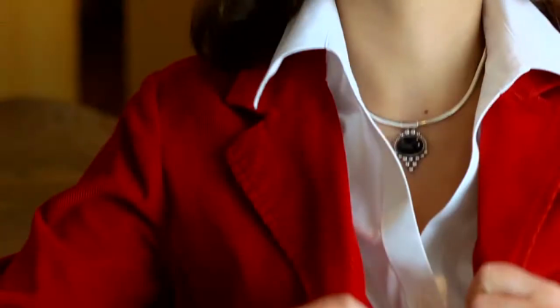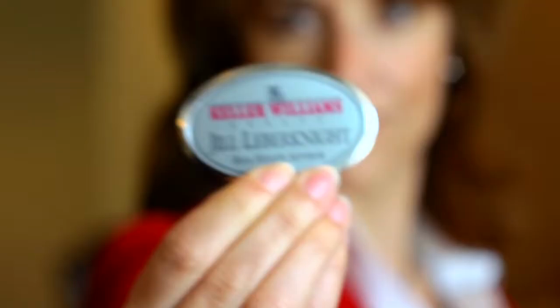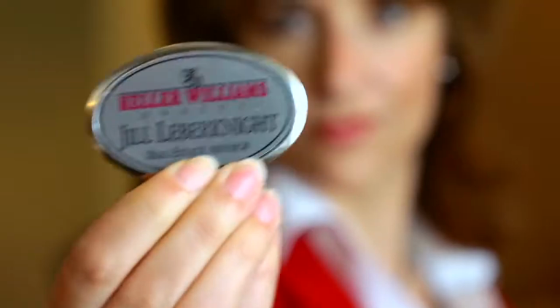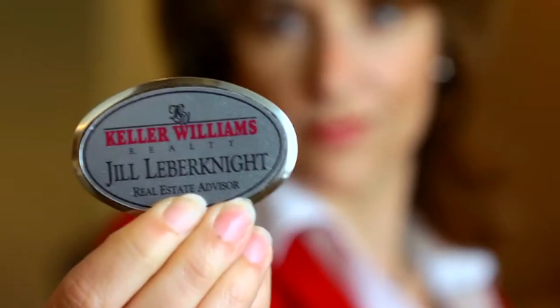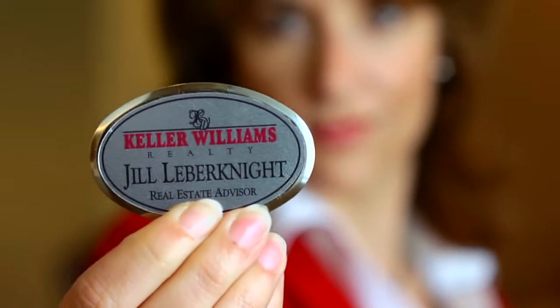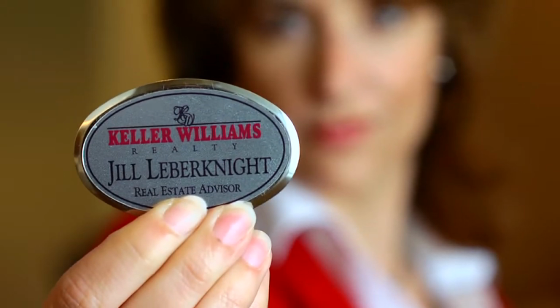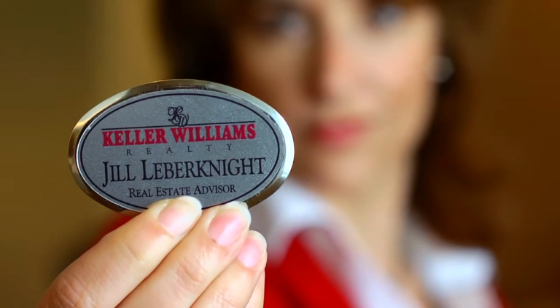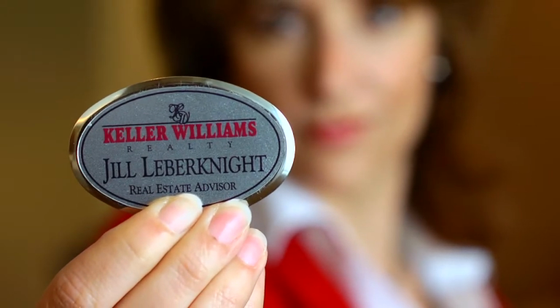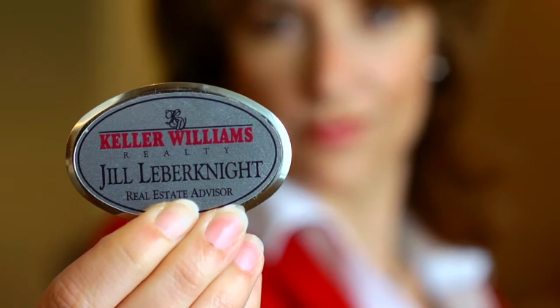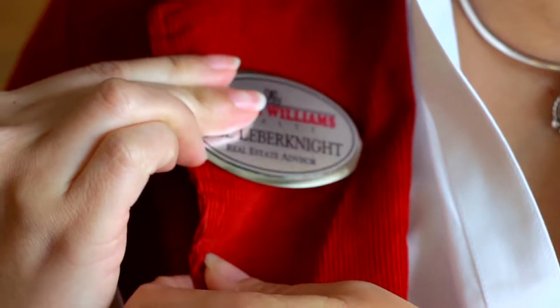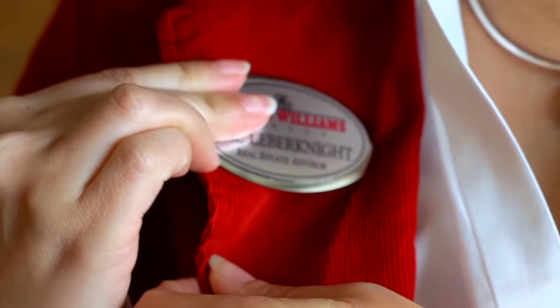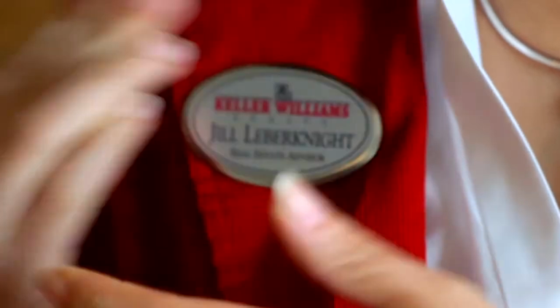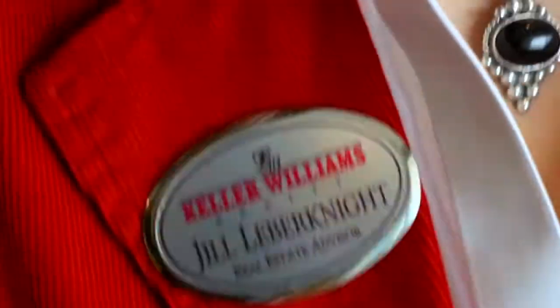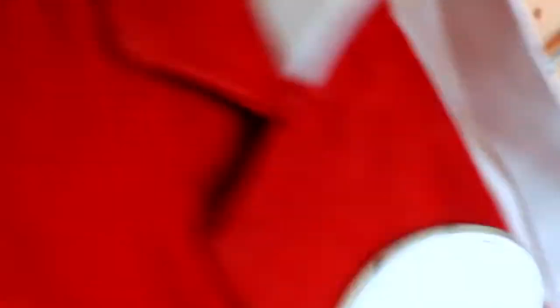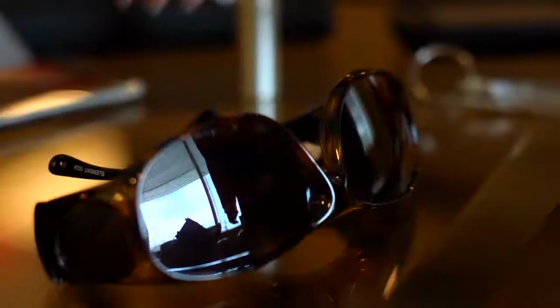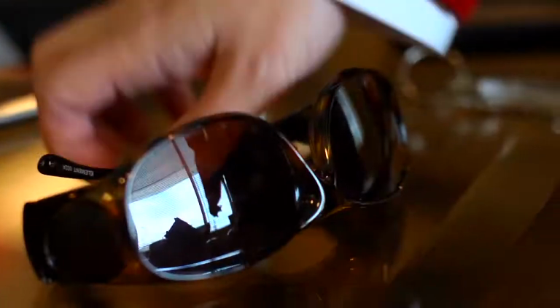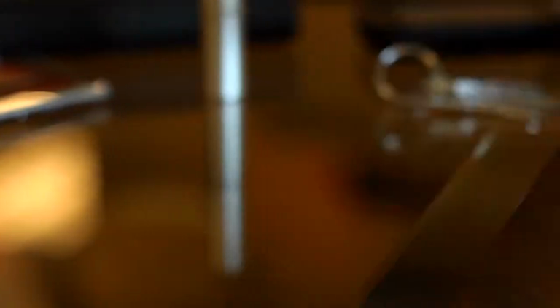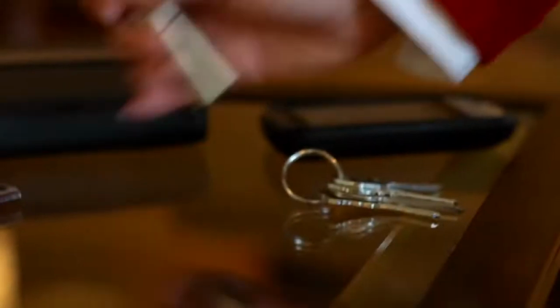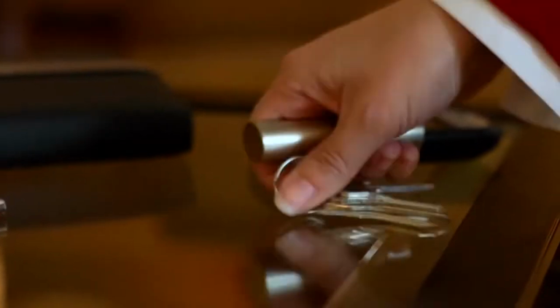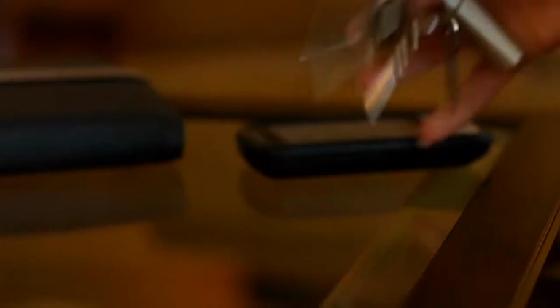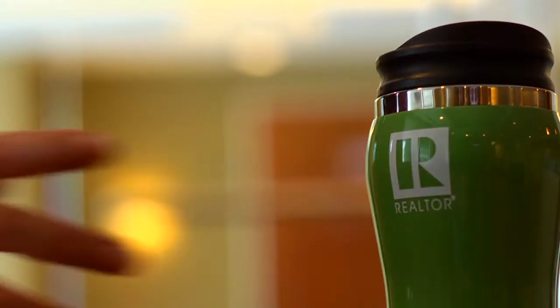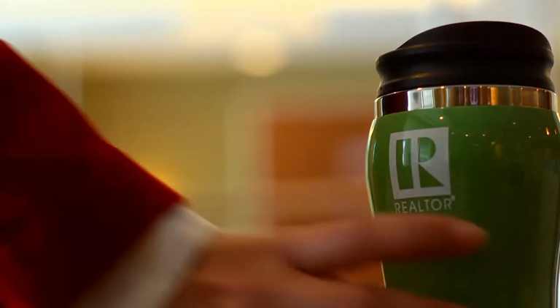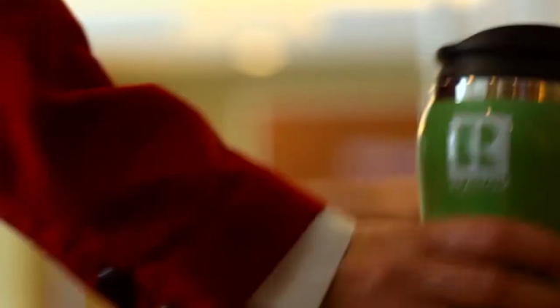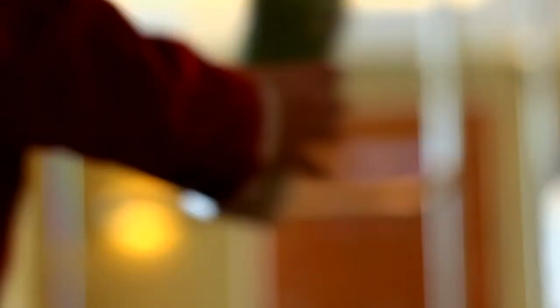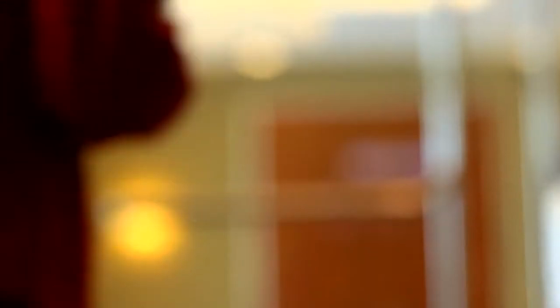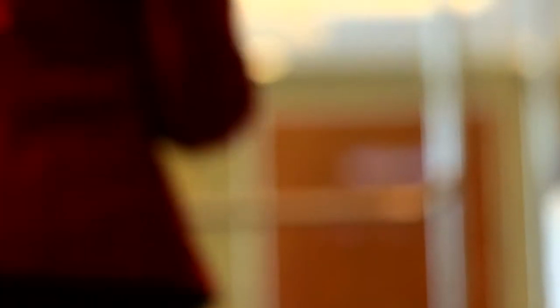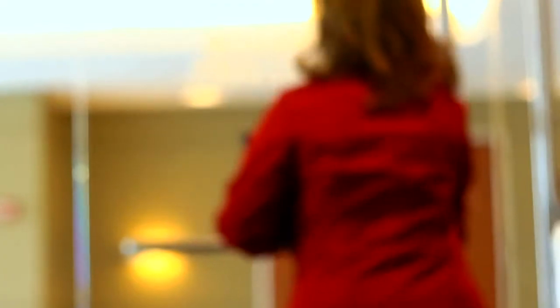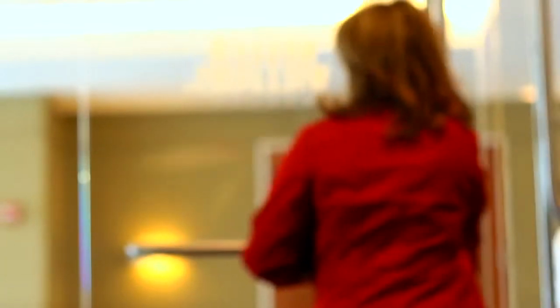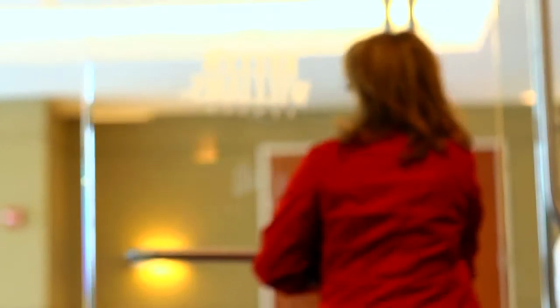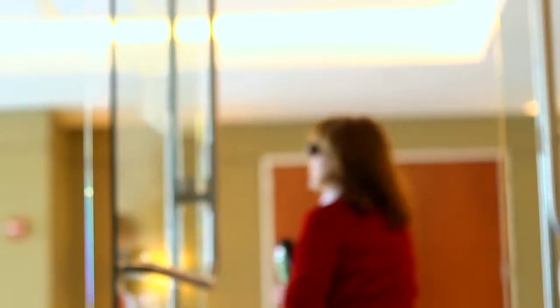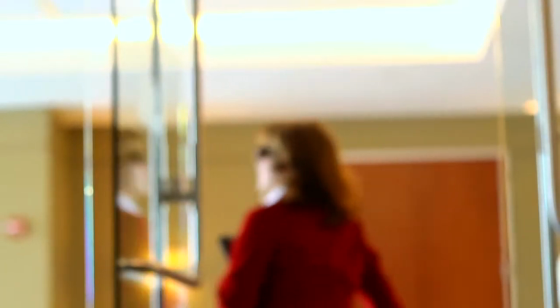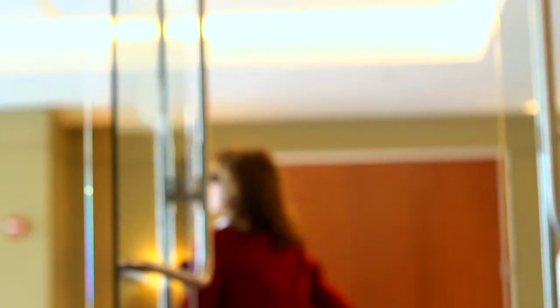My name is Jill Lieberknight. I'm a realtor, and I'm going on a real estate adventure. Come along, and let's see some houses.